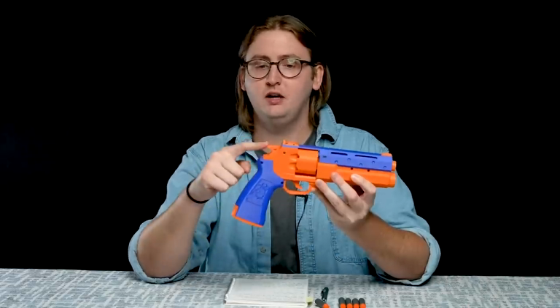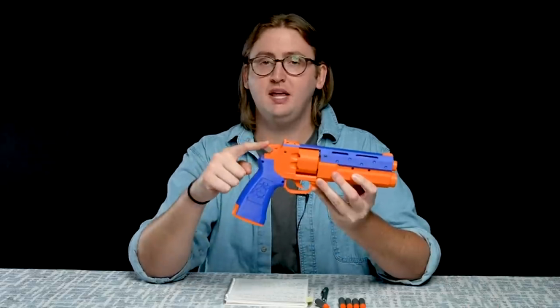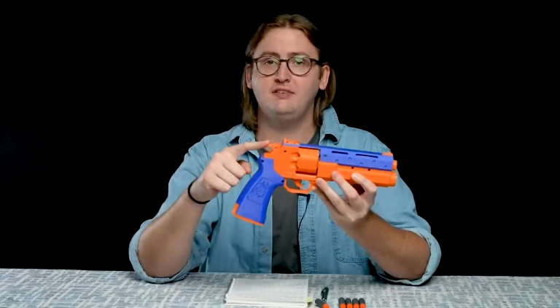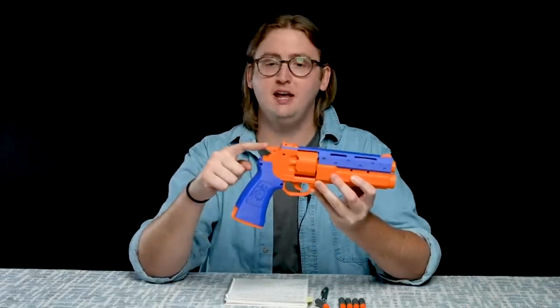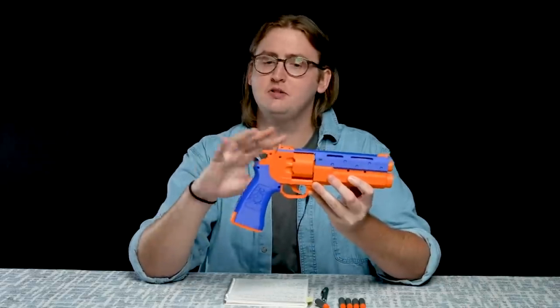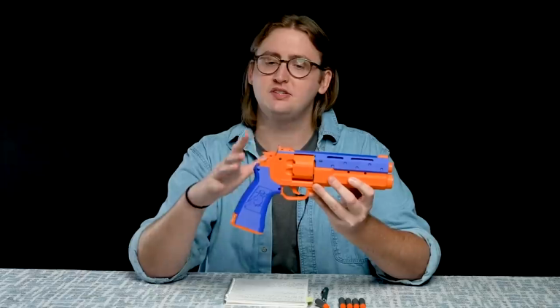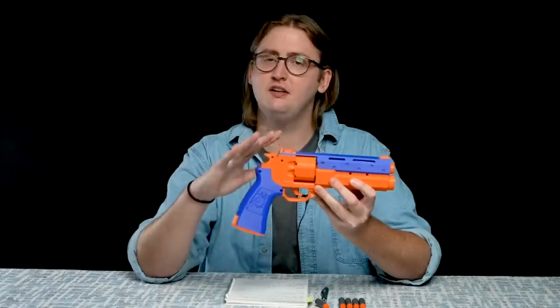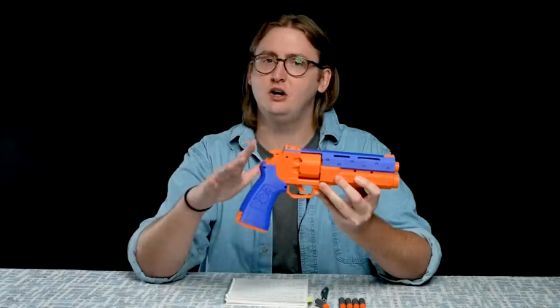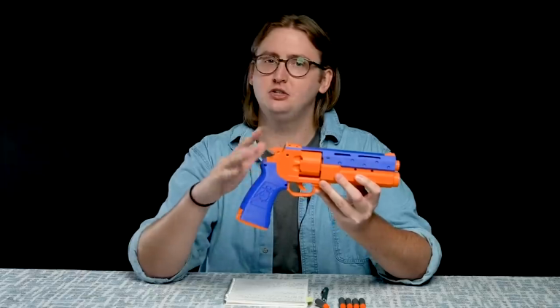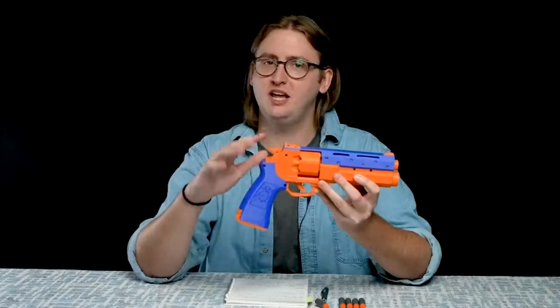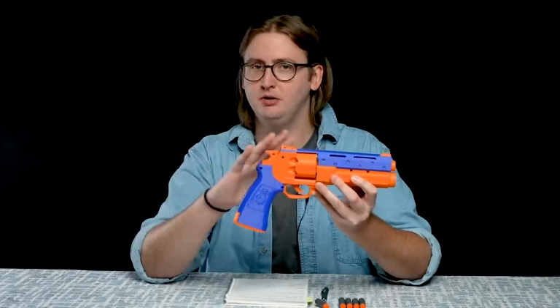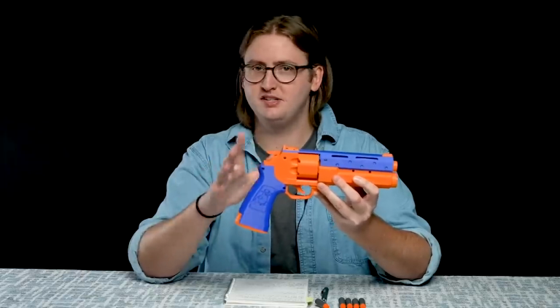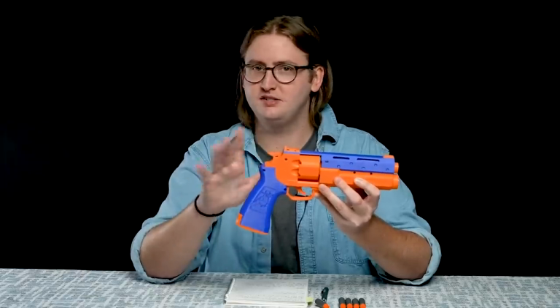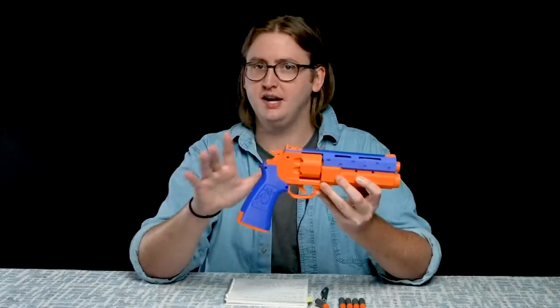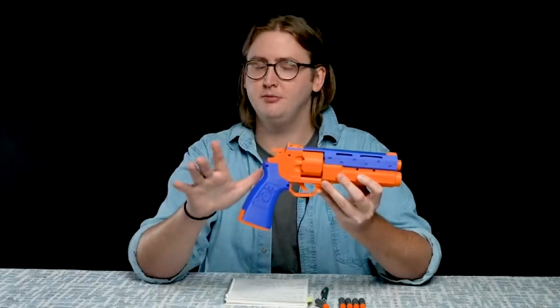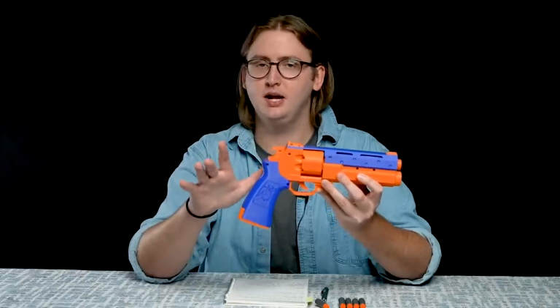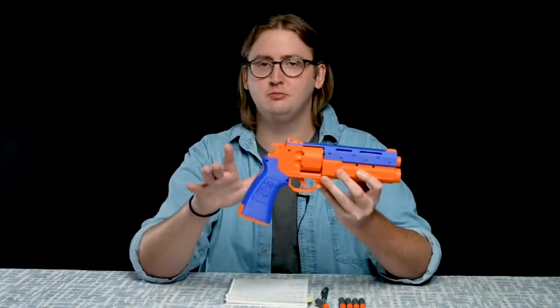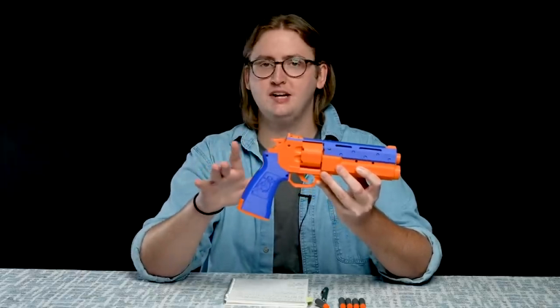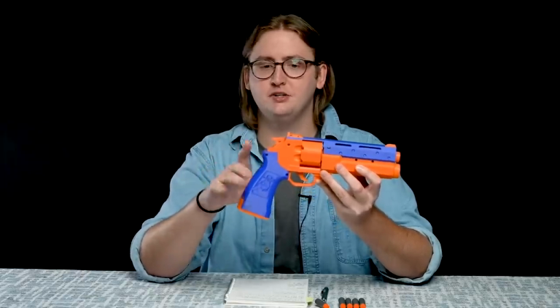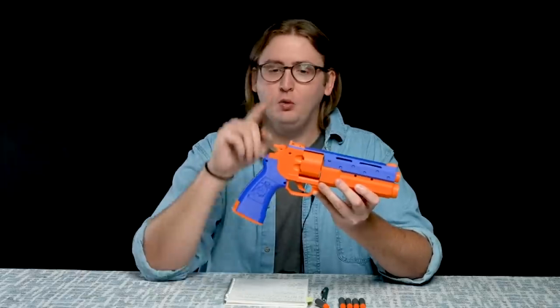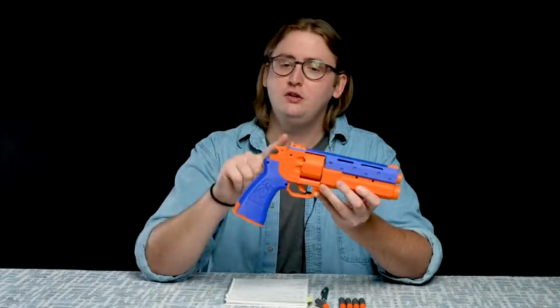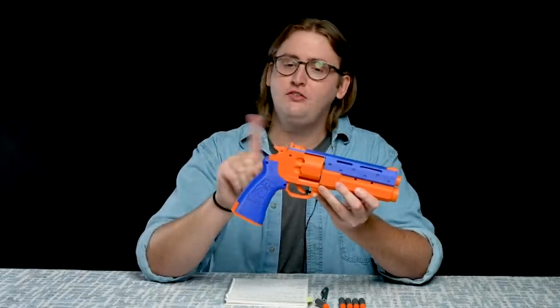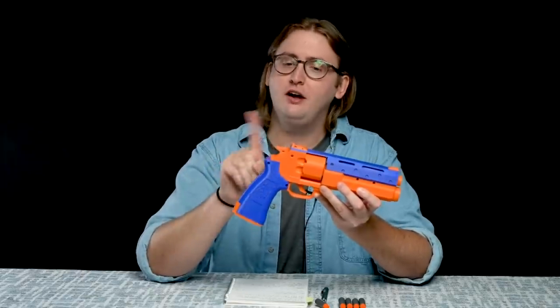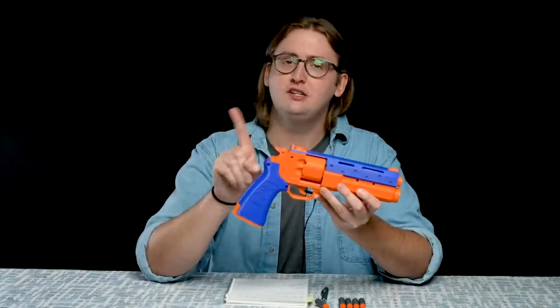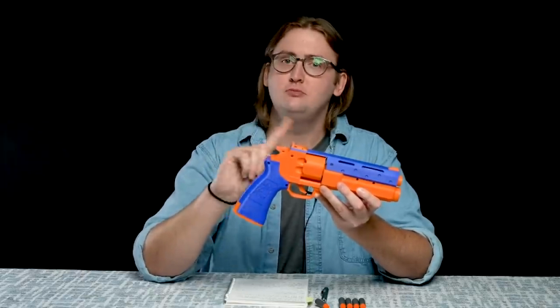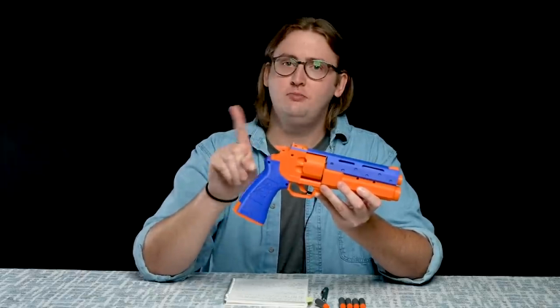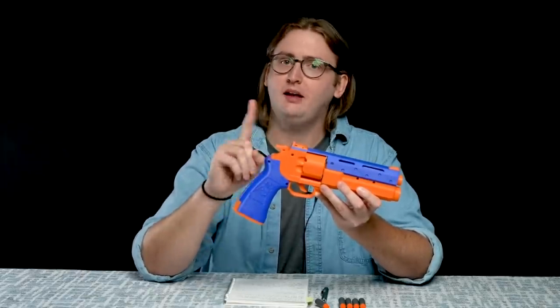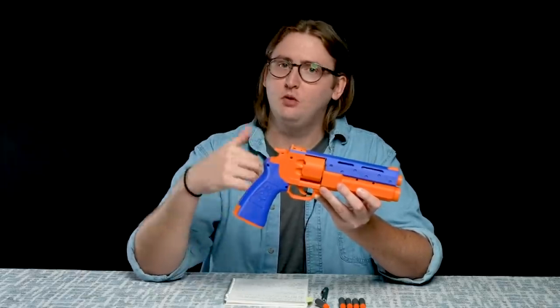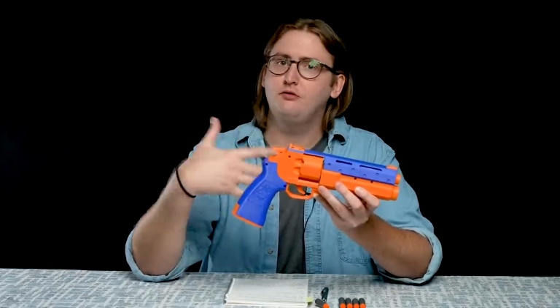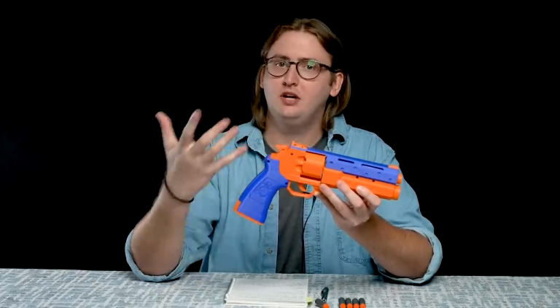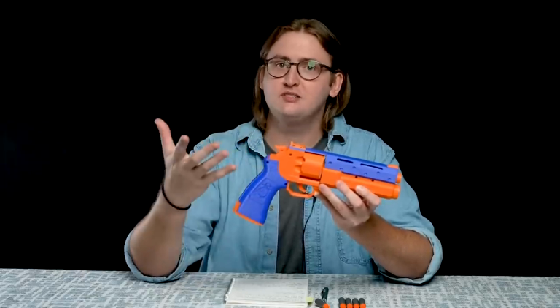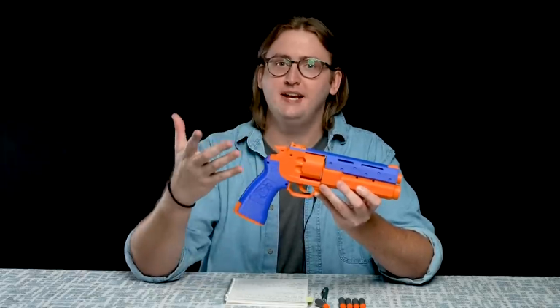Up here we have a hammer. This is not a functional hammer, as this is not a hammer-action blaster. But when you fire, it does move back and forth for the cosmetics.